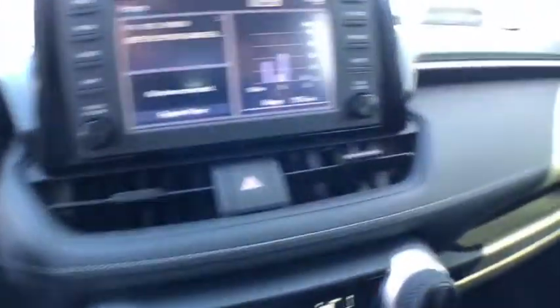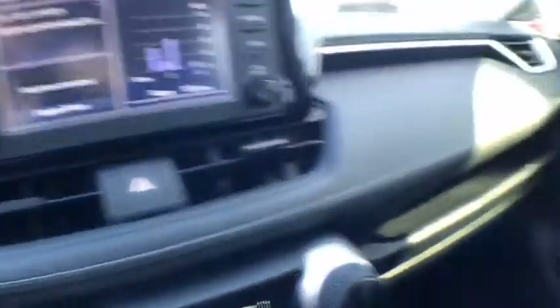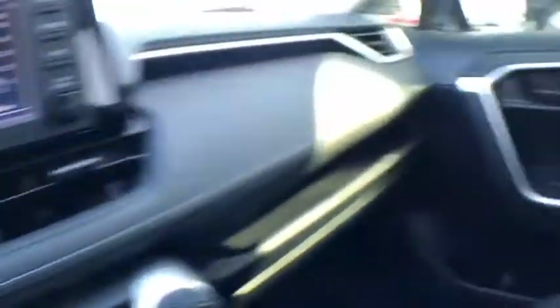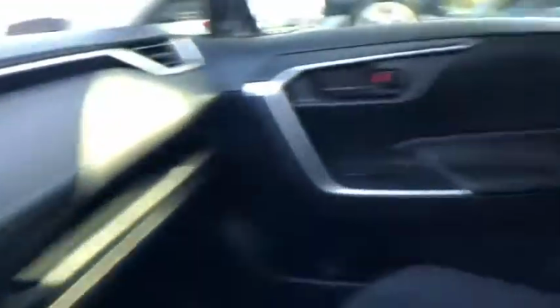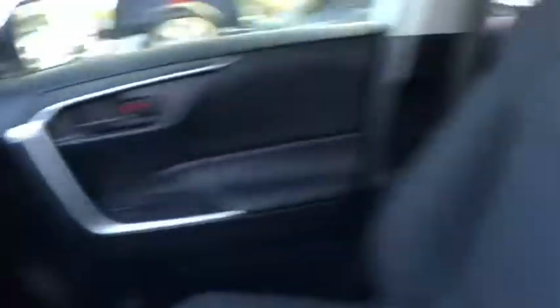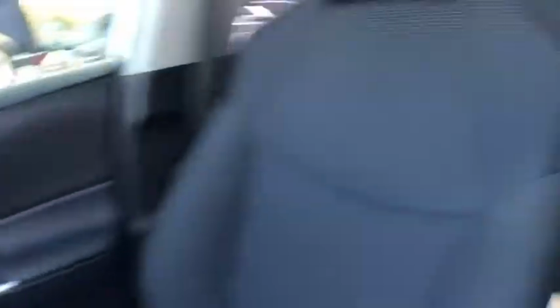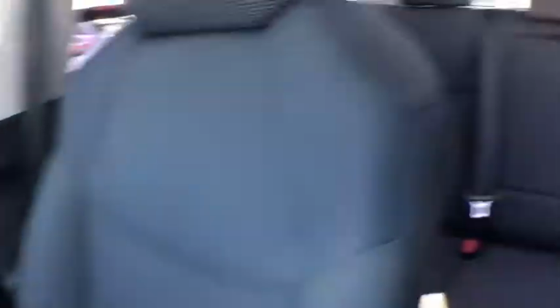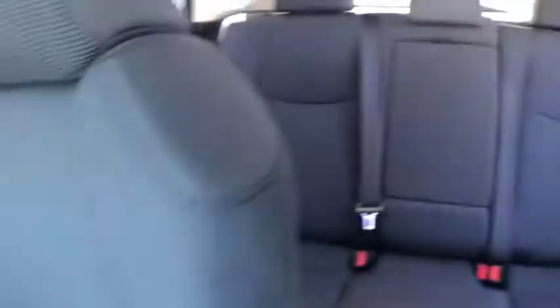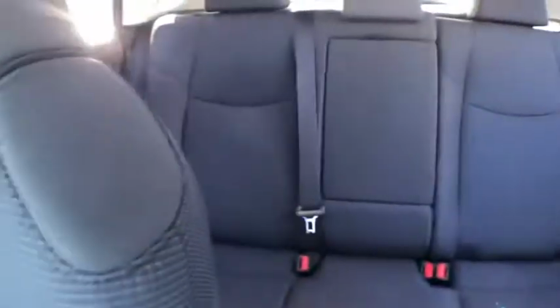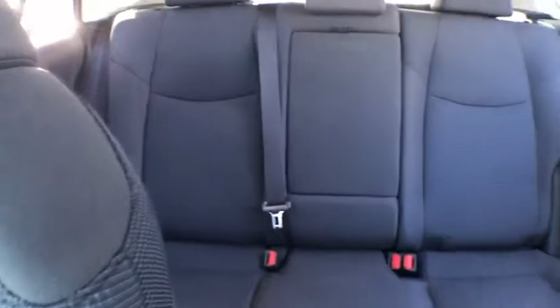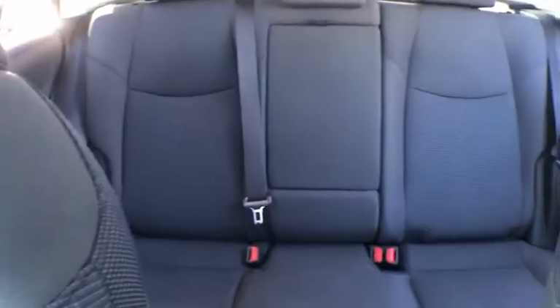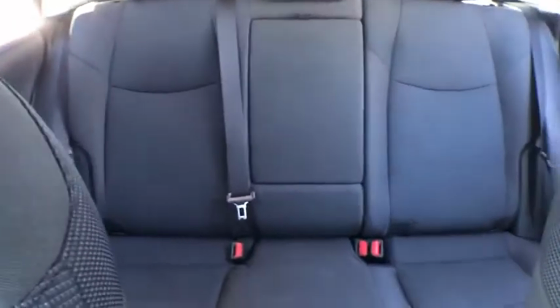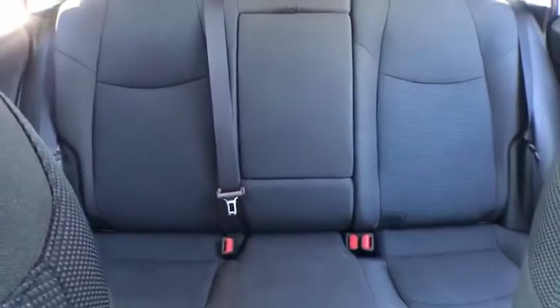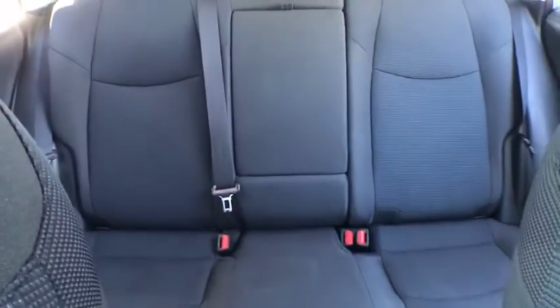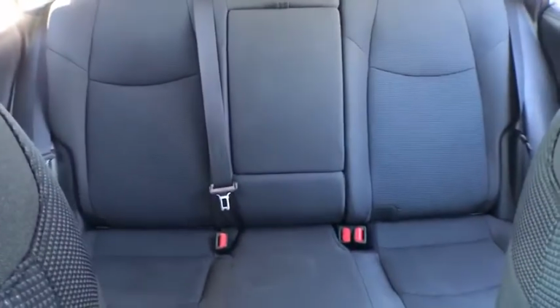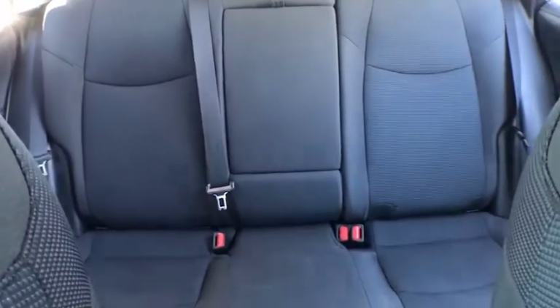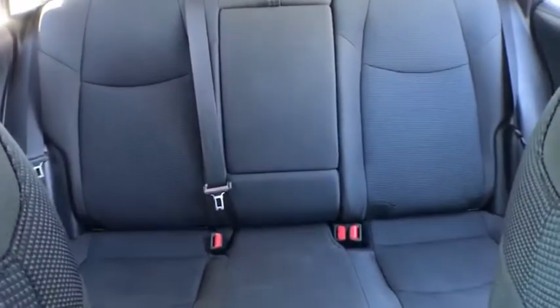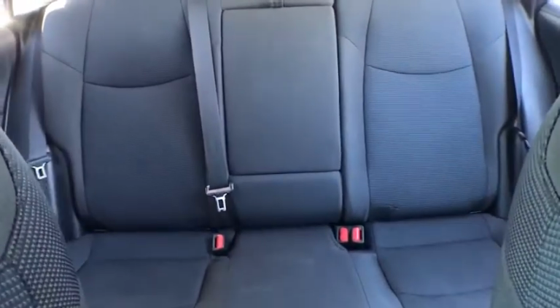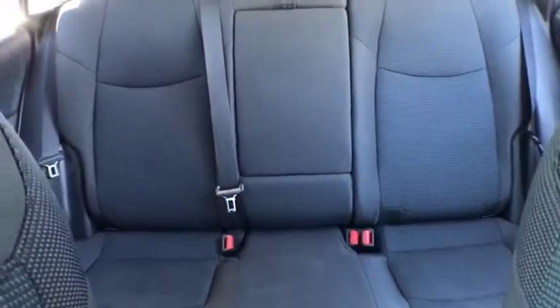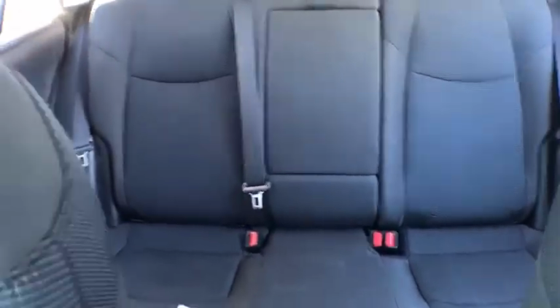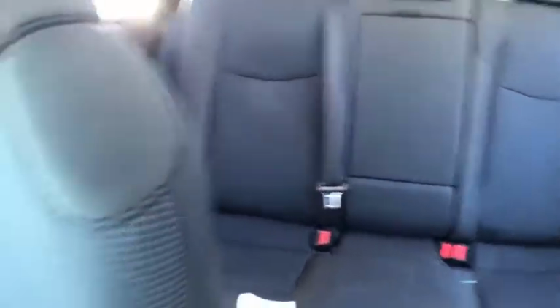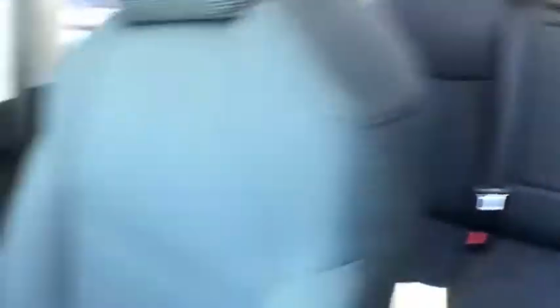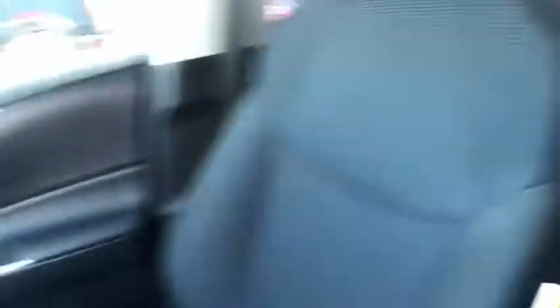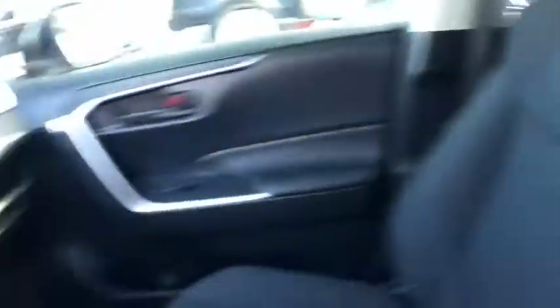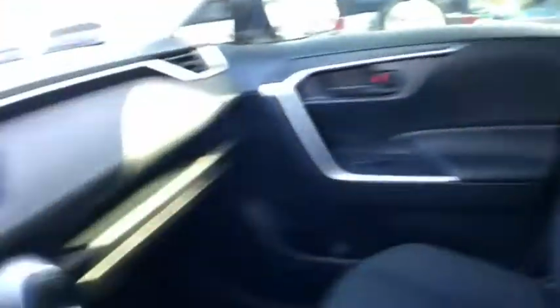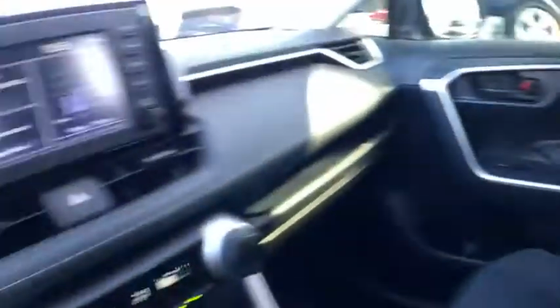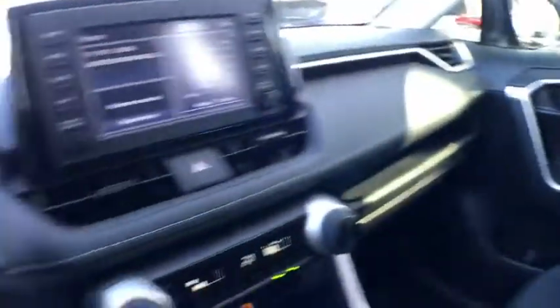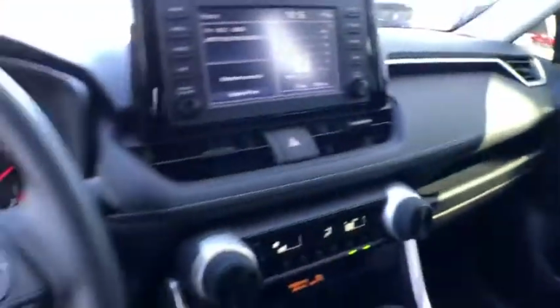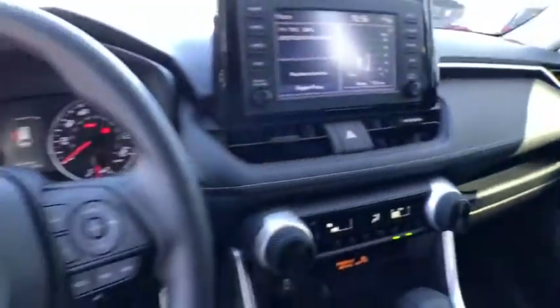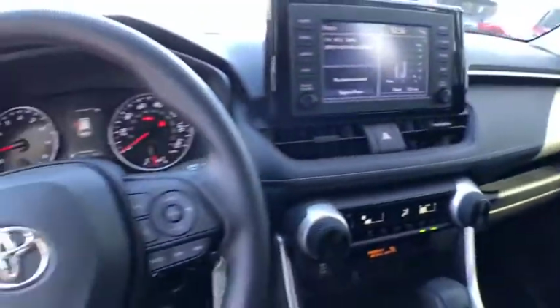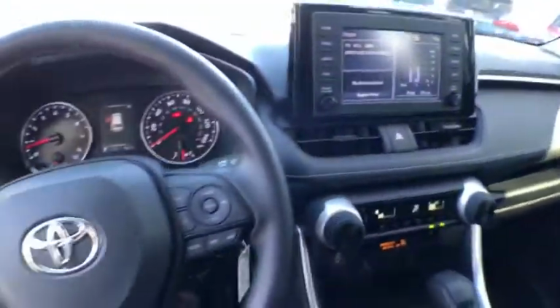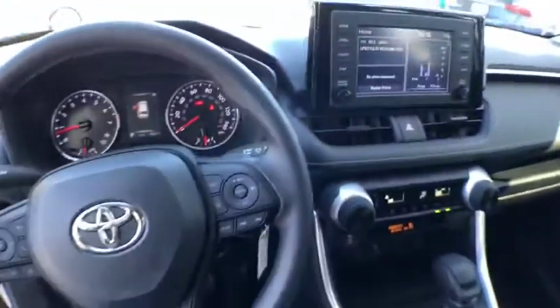Tachometer, power outlet, power mirrors, rear view camera, tilt steering wheel.